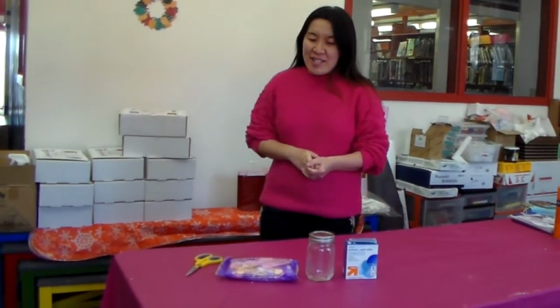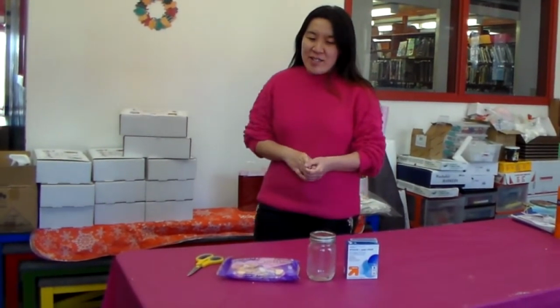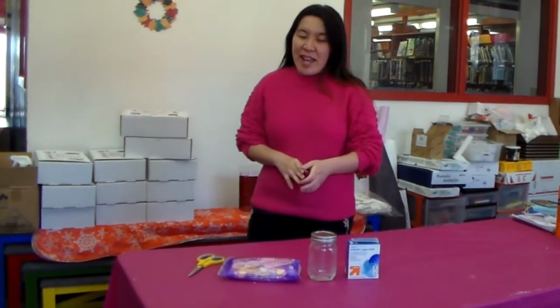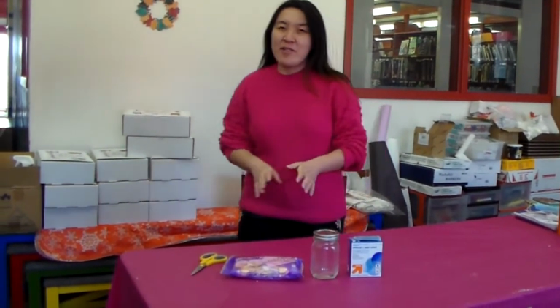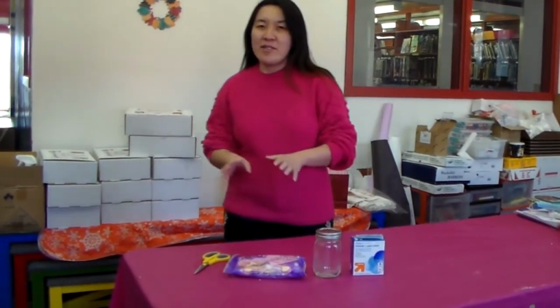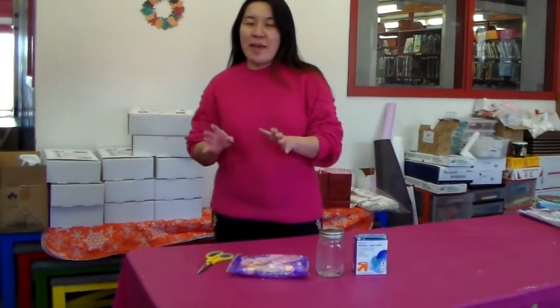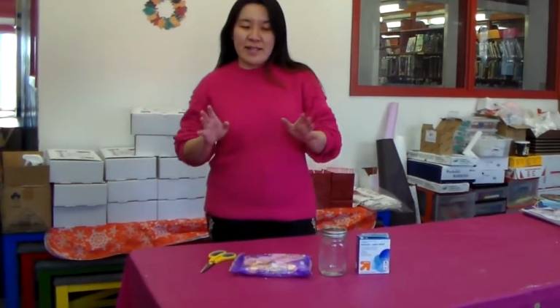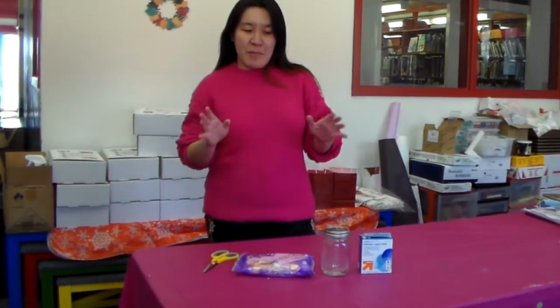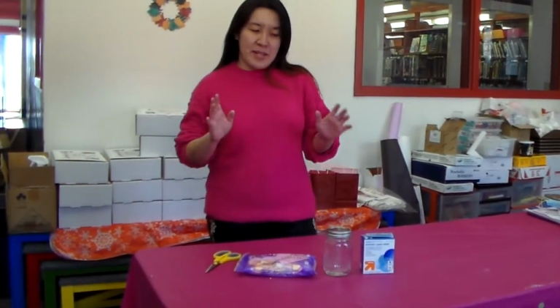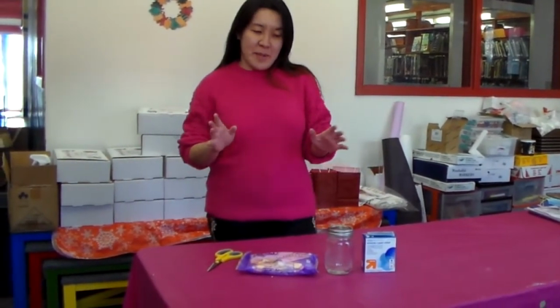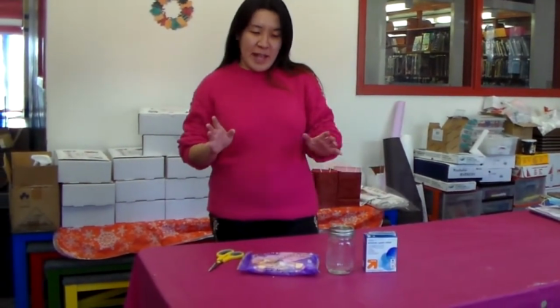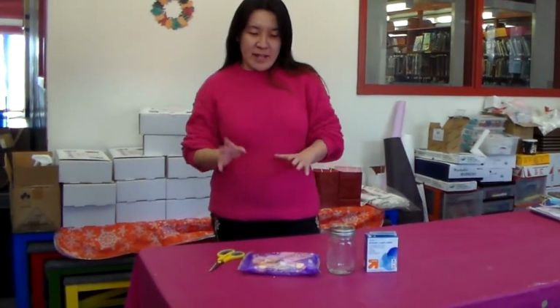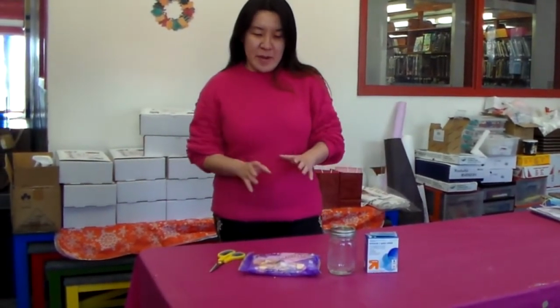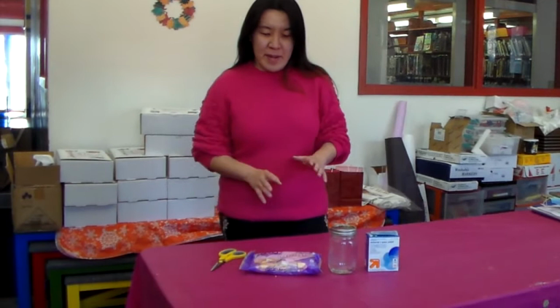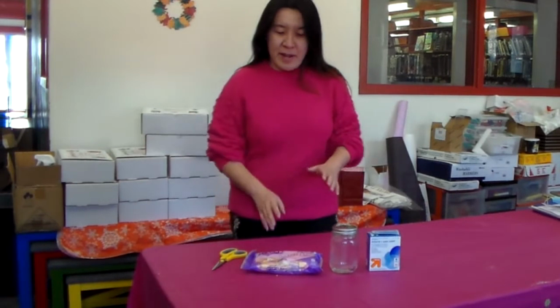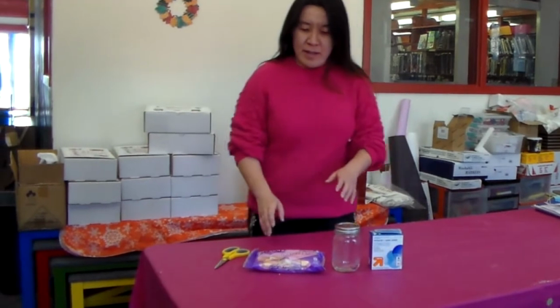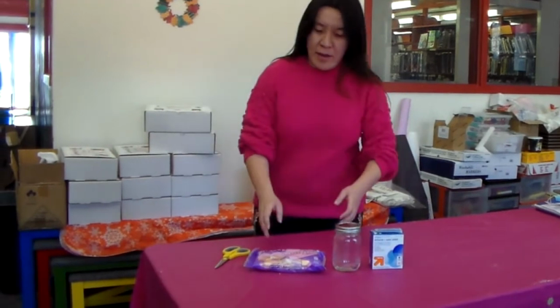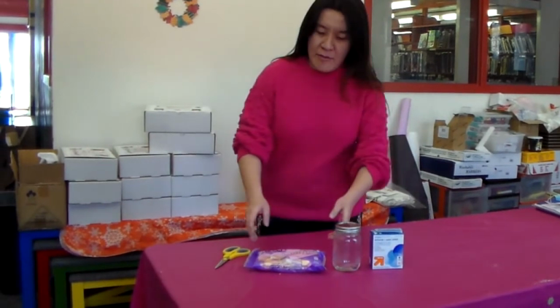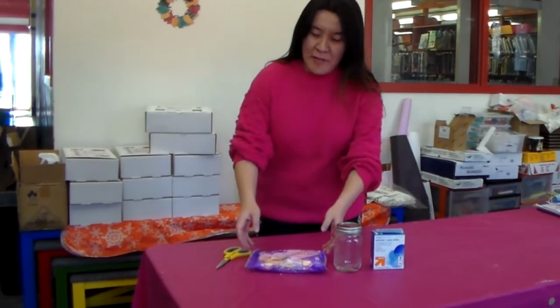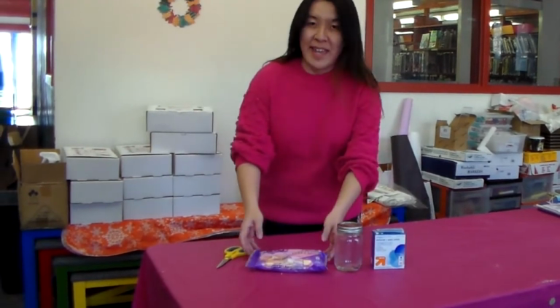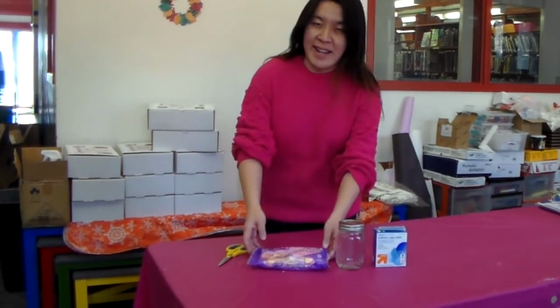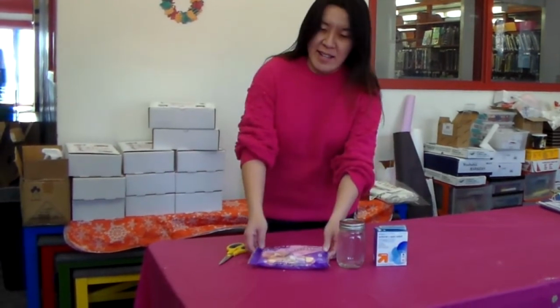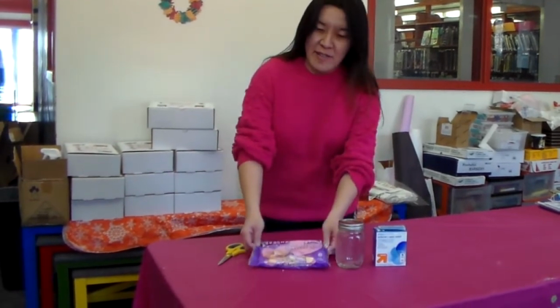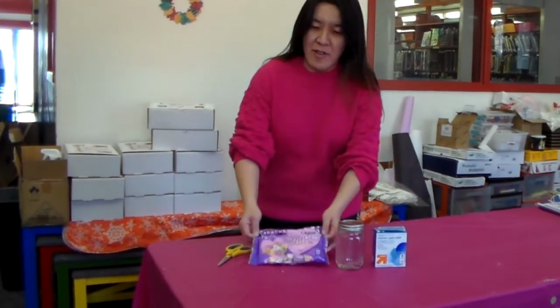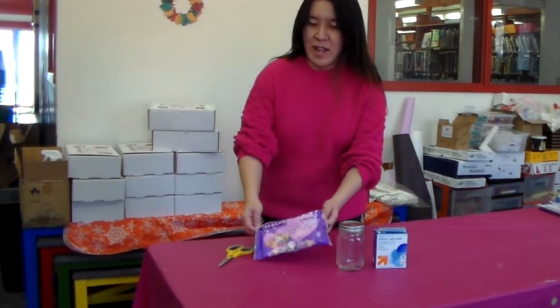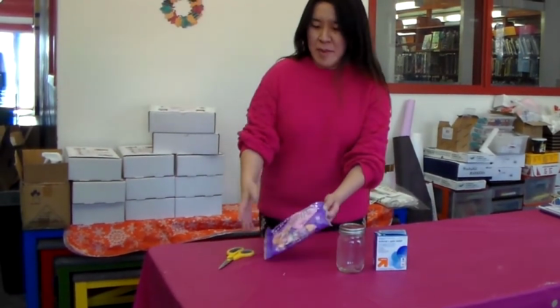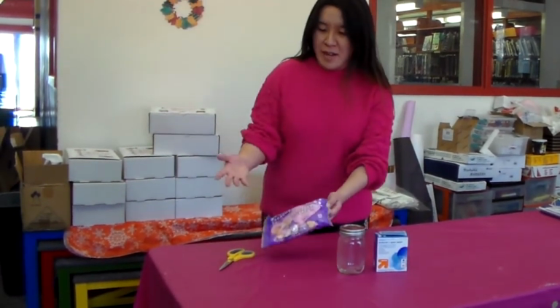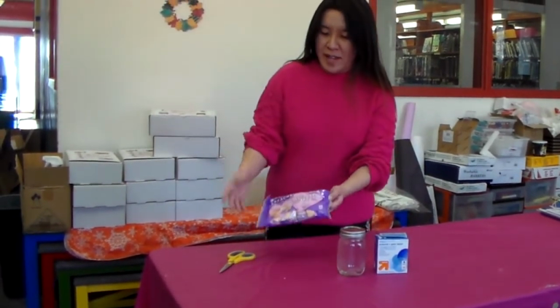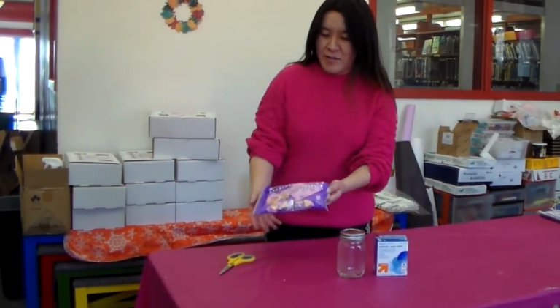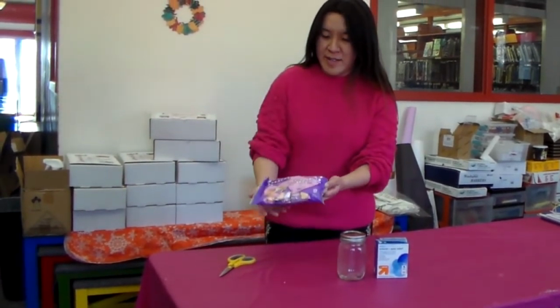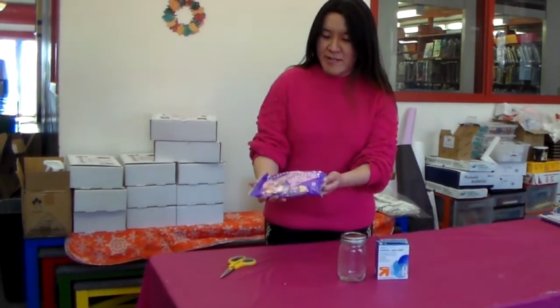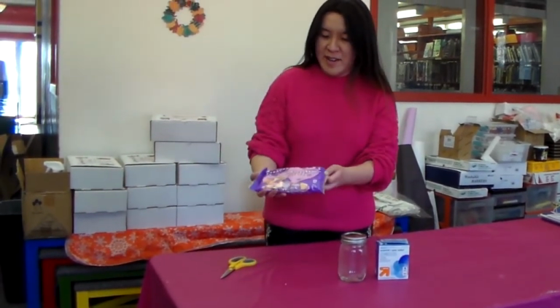So today we're going to make a simple, simple science experiment involving candy. Of course, everybody loves candy. Who doesn't, right?